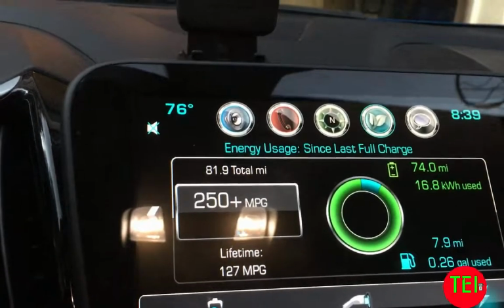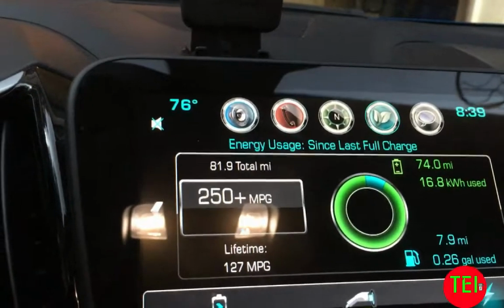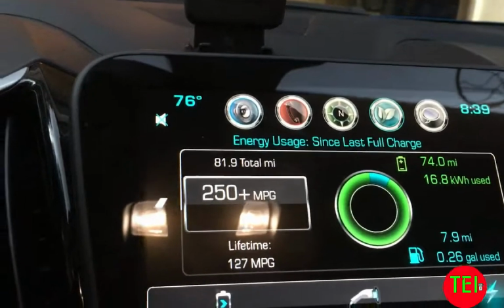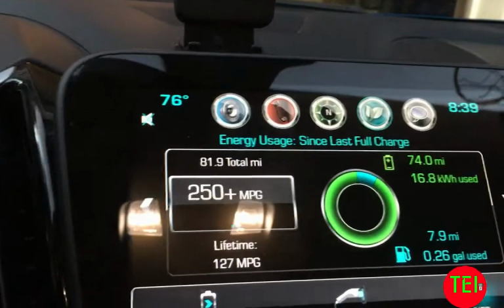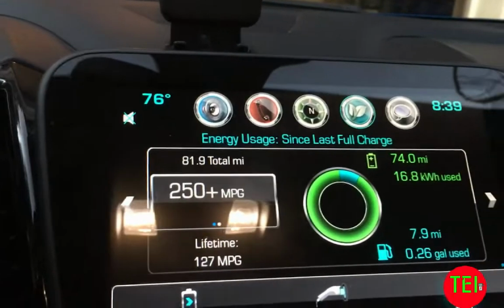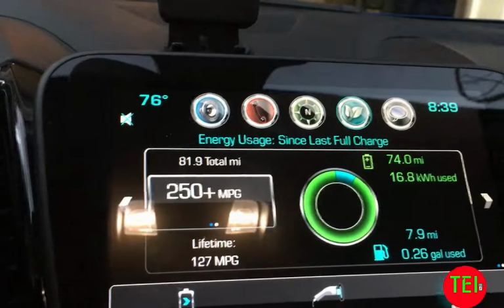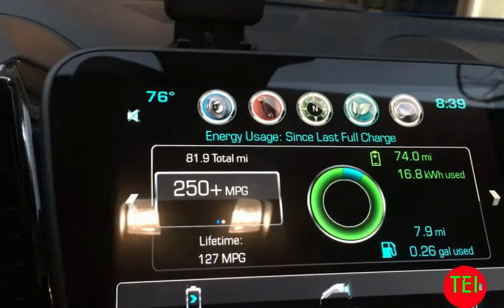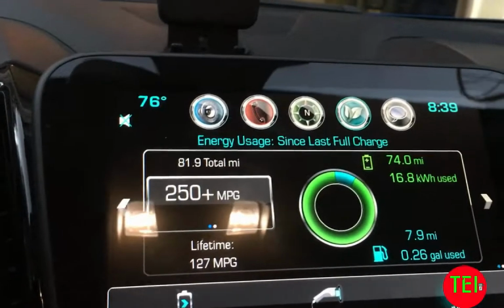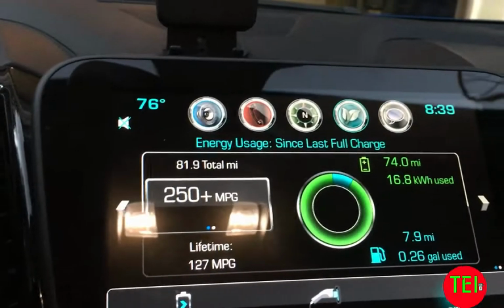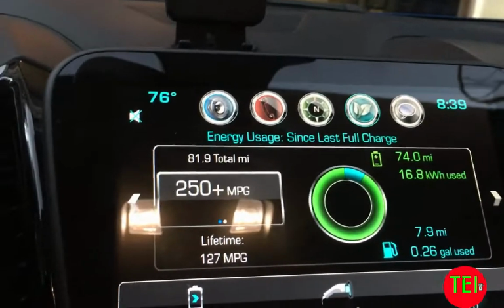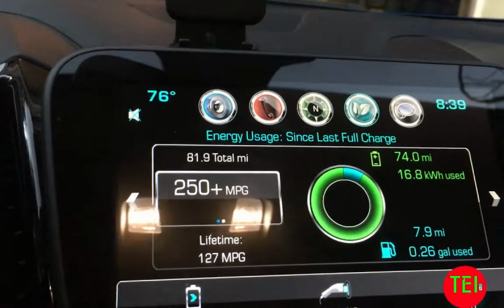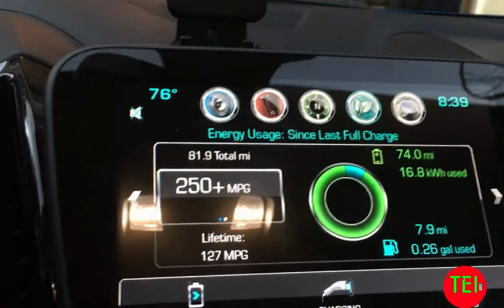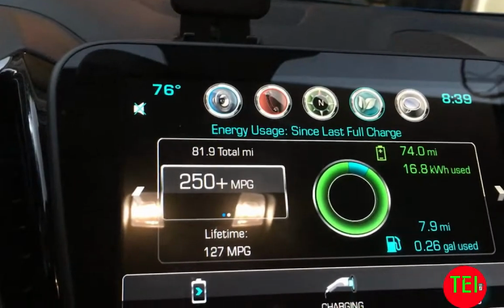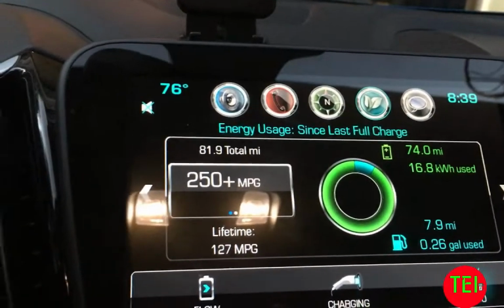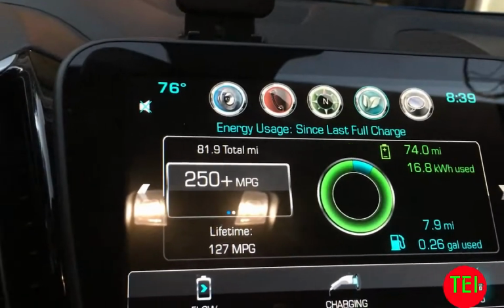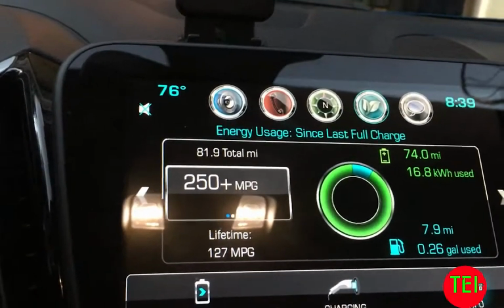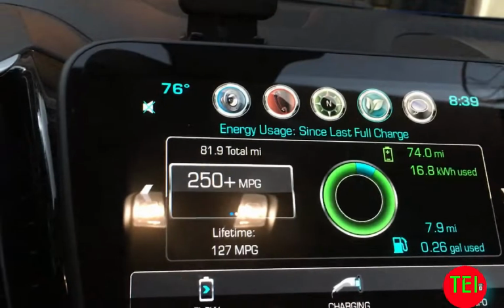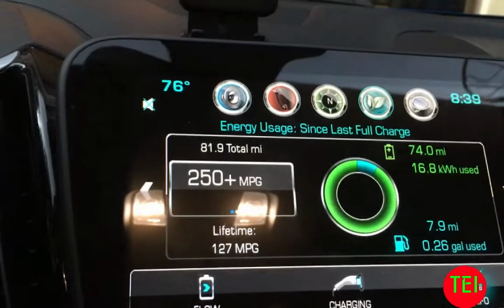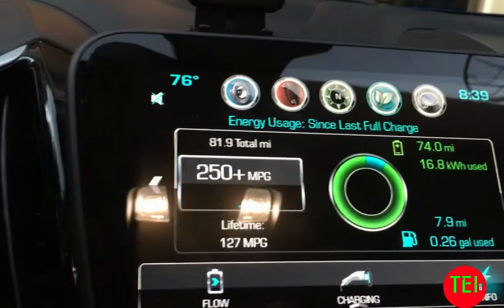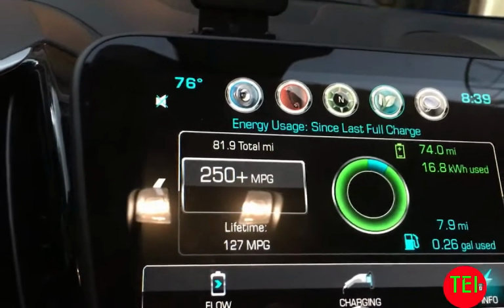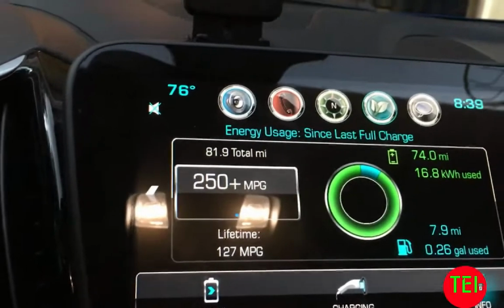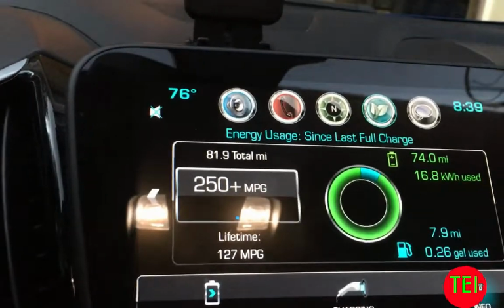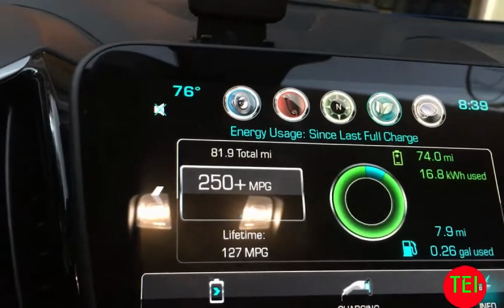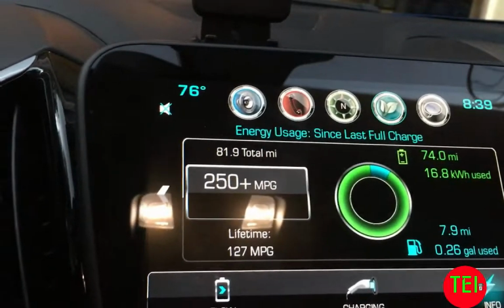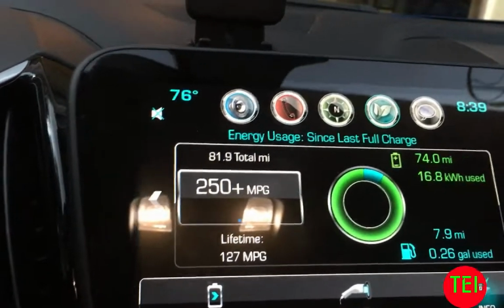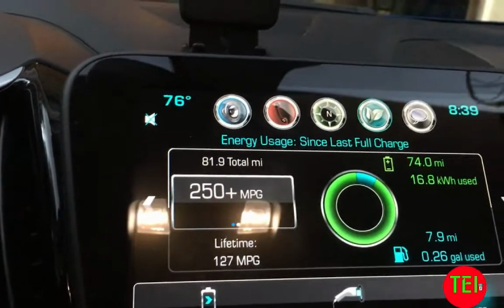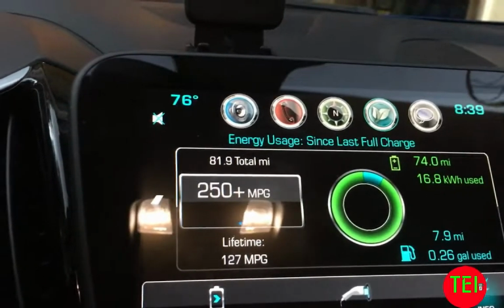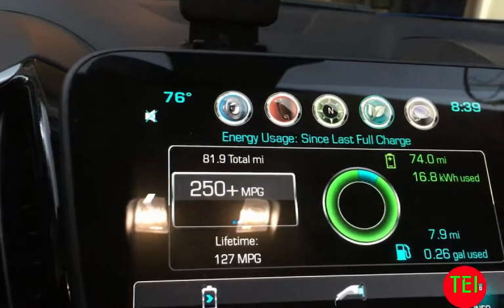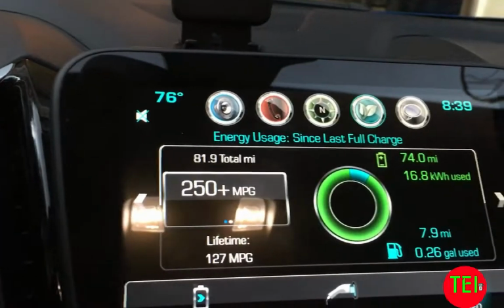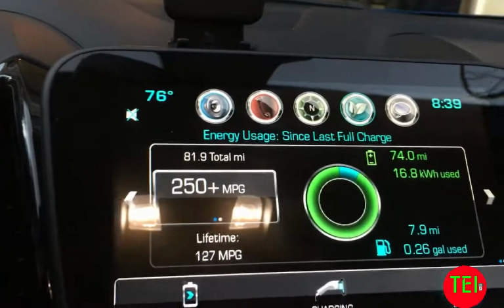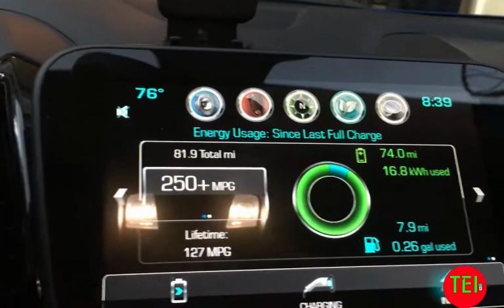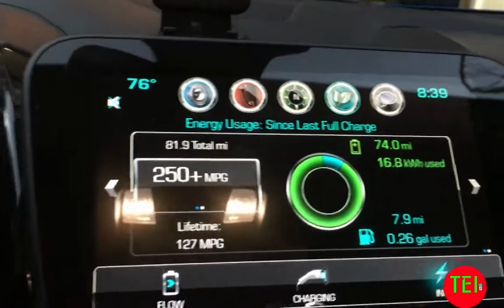It's 76 degrees today — before that it was actually in the mid-80s, we're just in the evening now. In the warm weather you get a tremendous amount of electric miles. Awesome stuff.